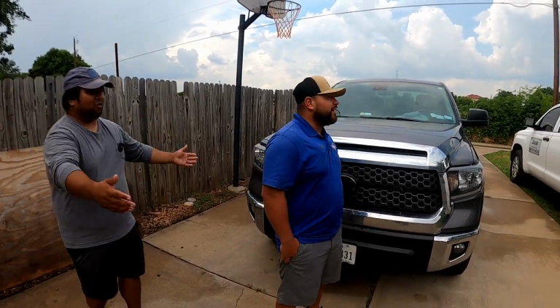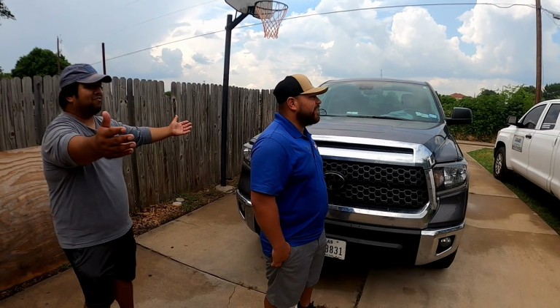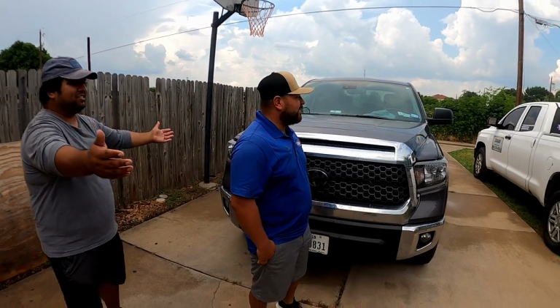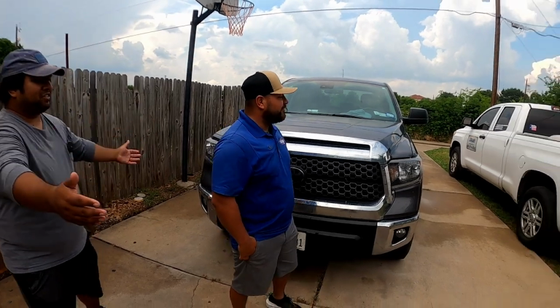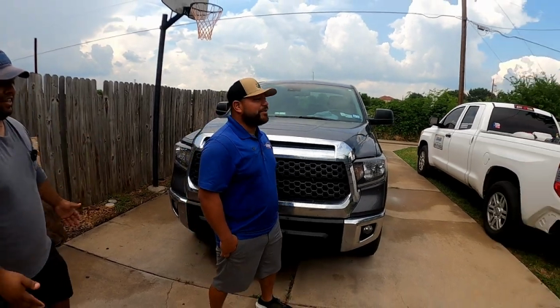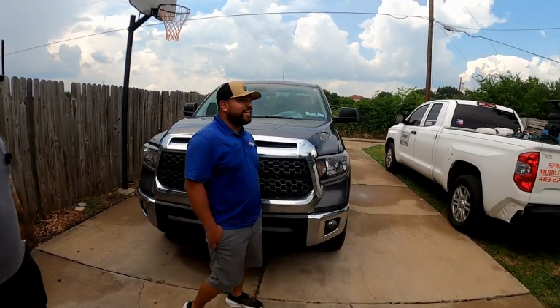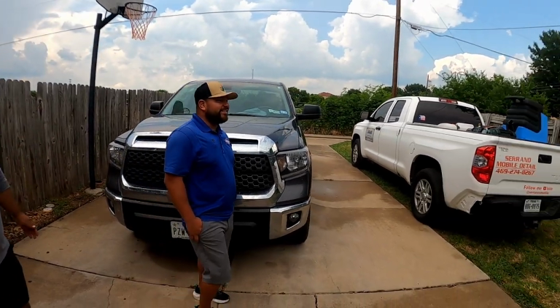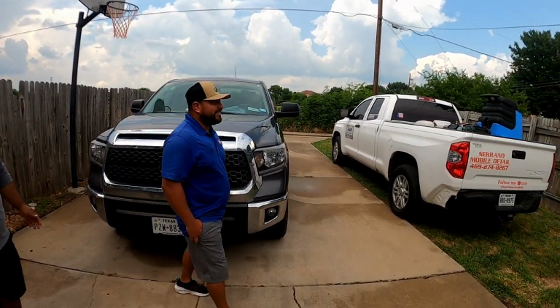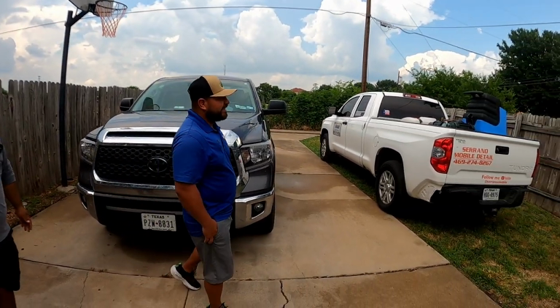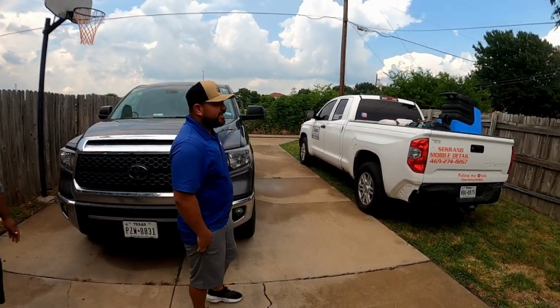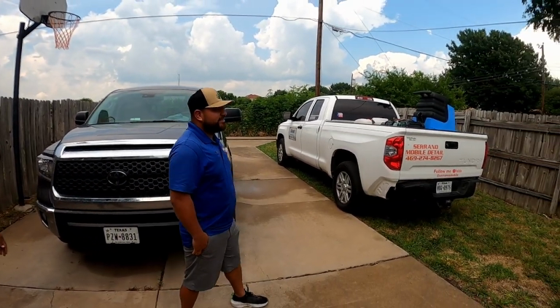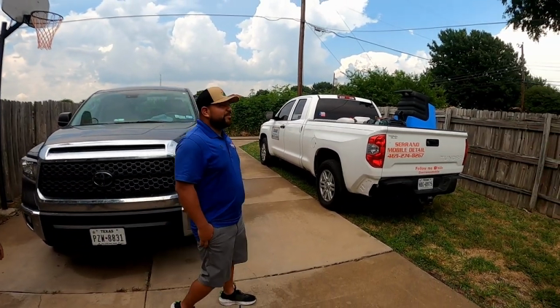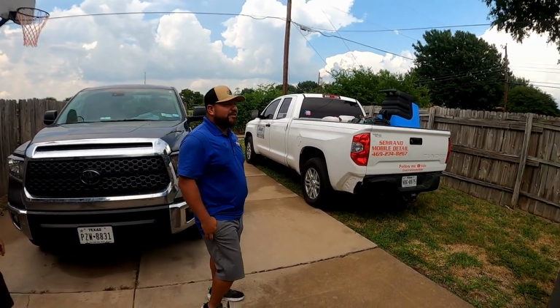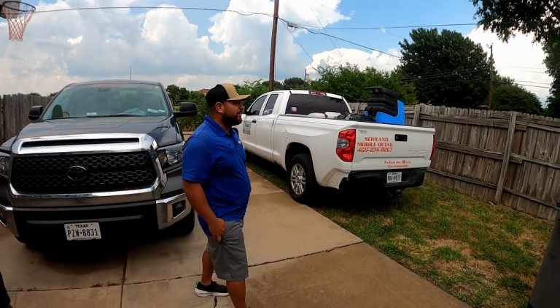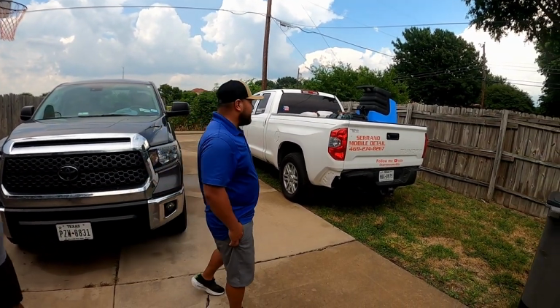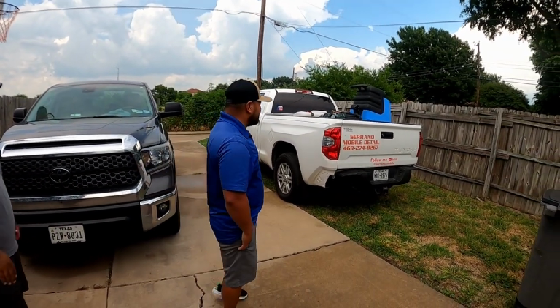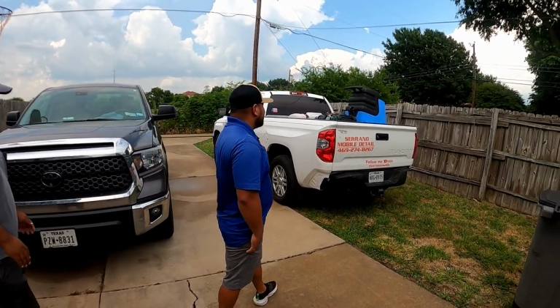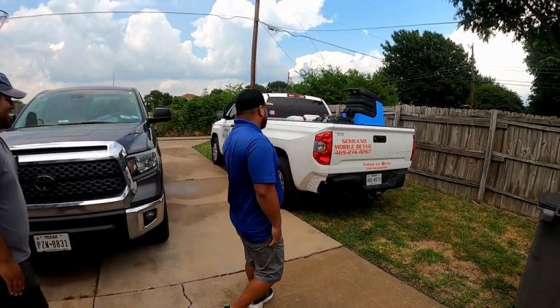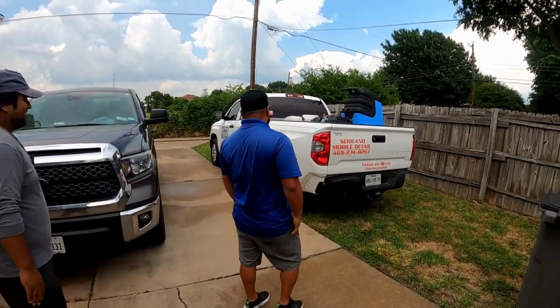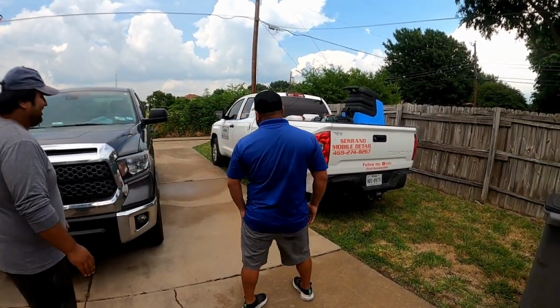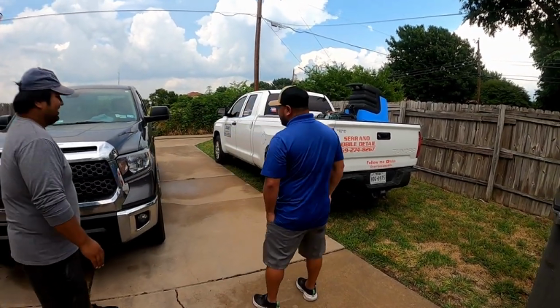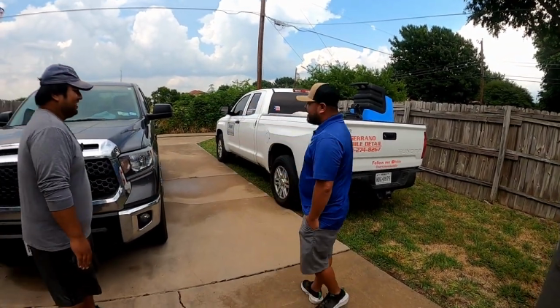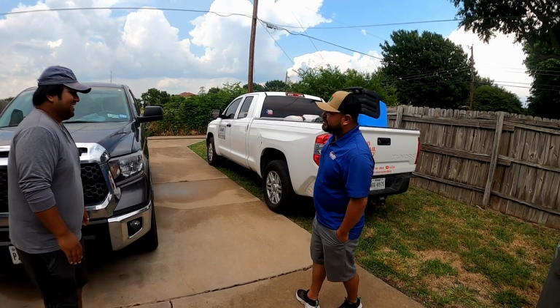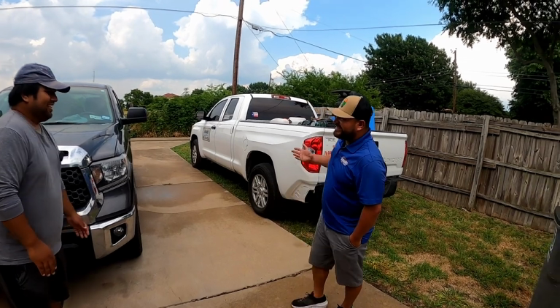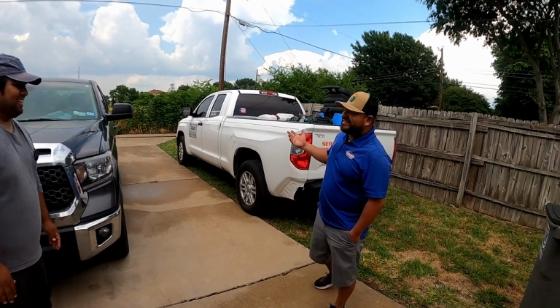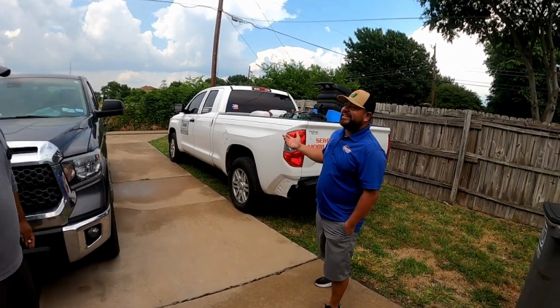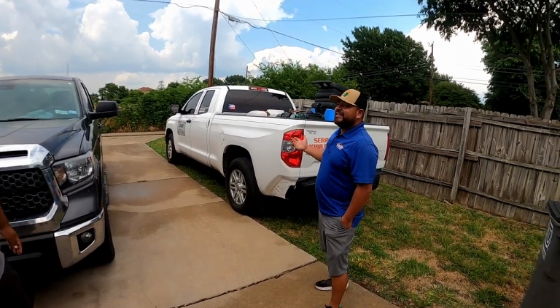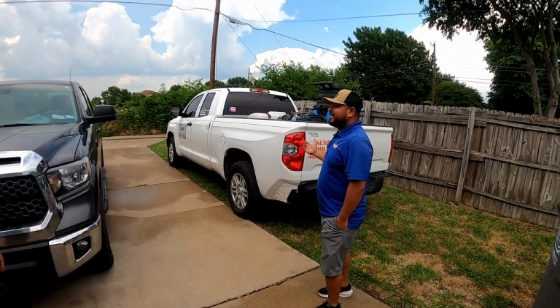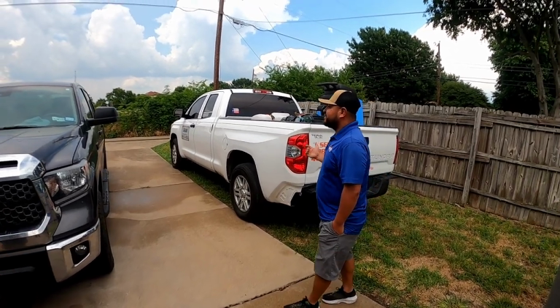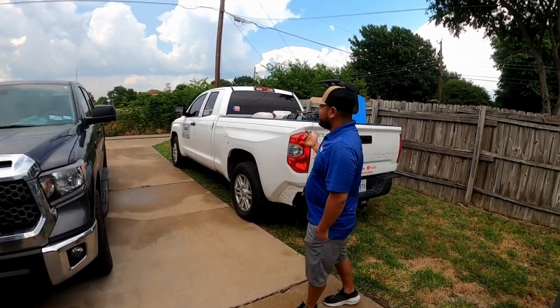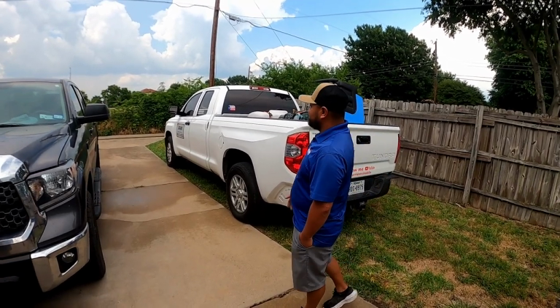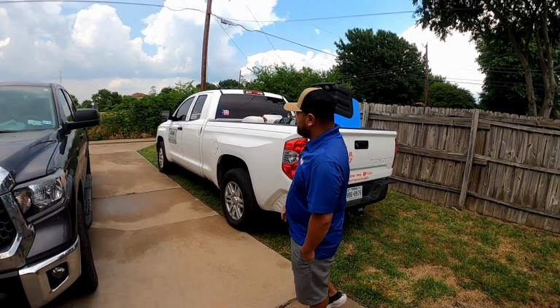We both have Tundras — and even he has a Tundra too. So this is my 2016 Toyota Tundra.